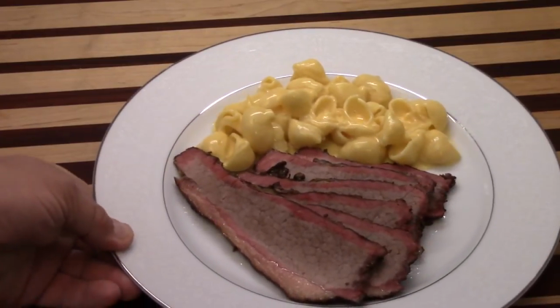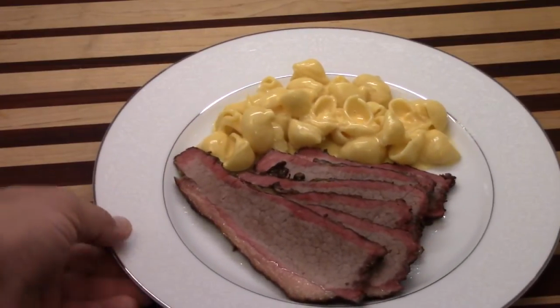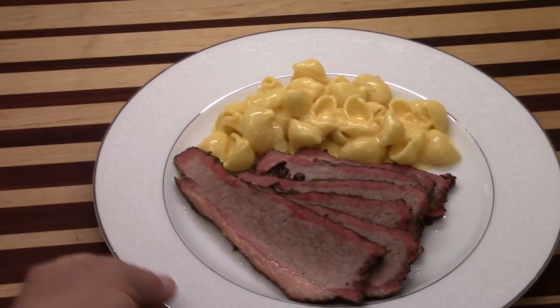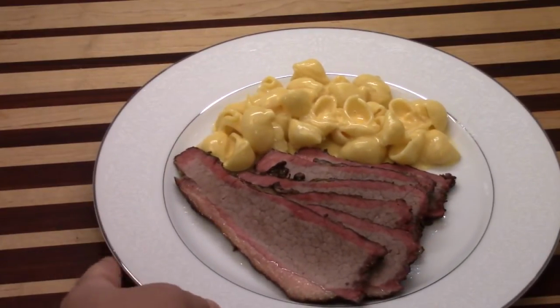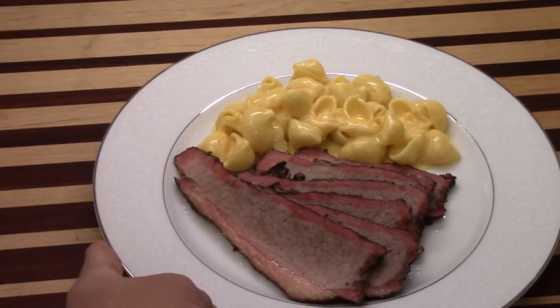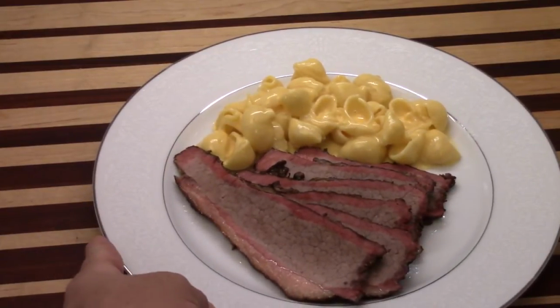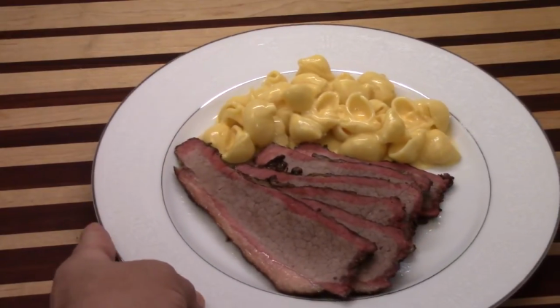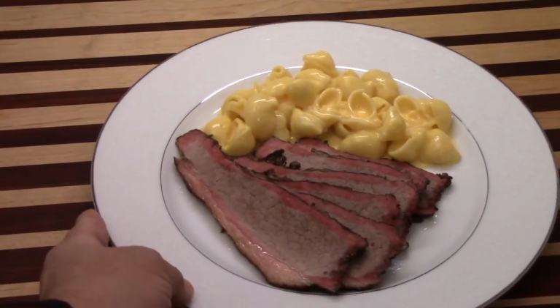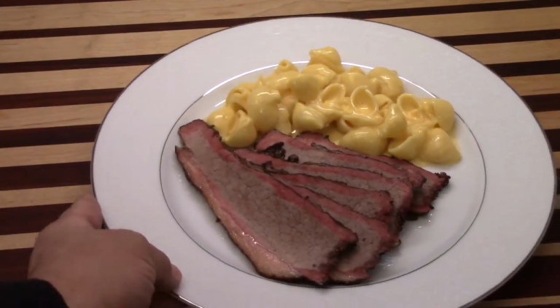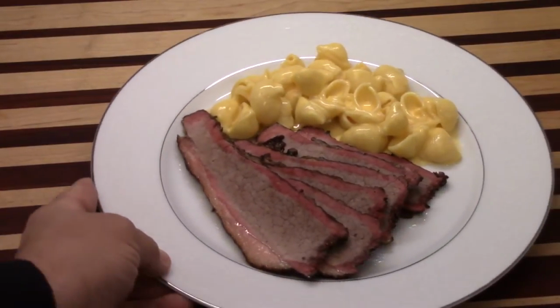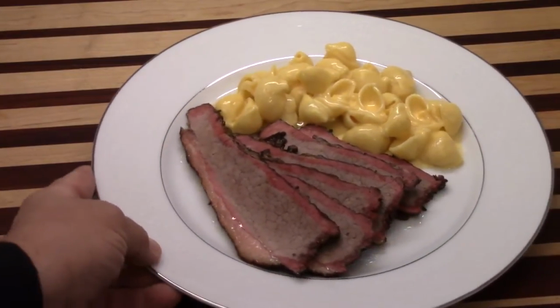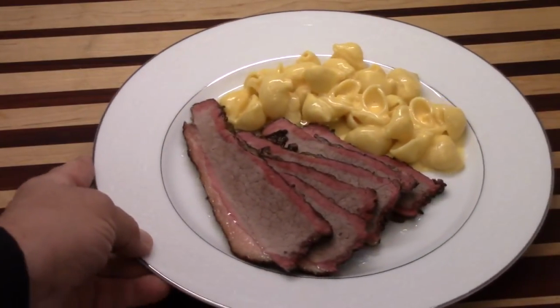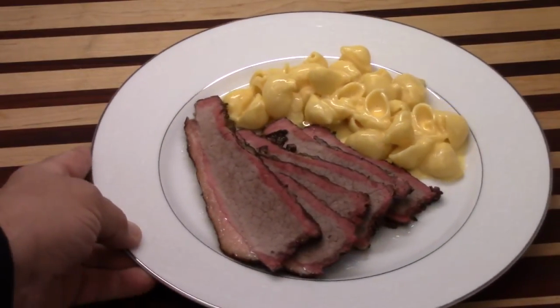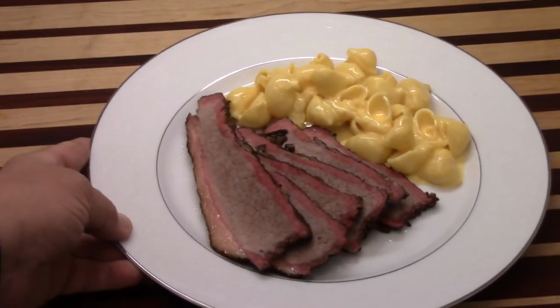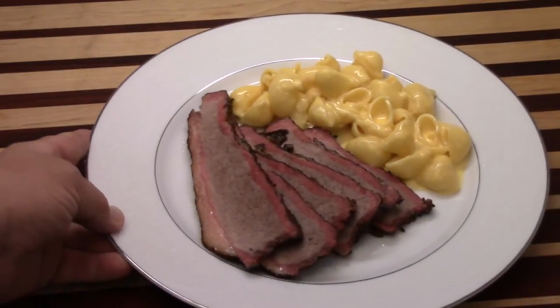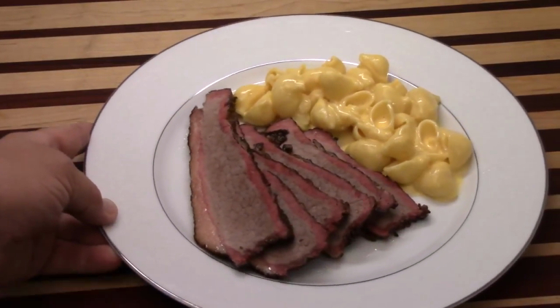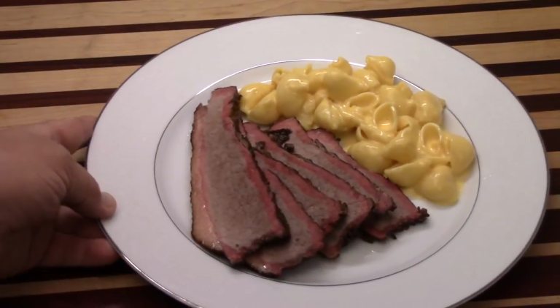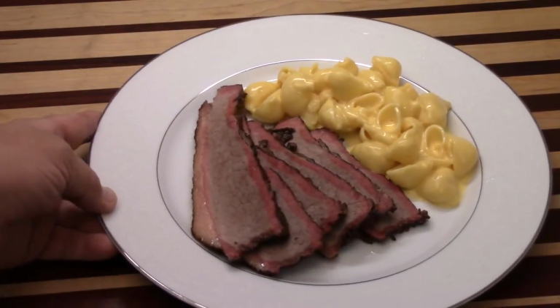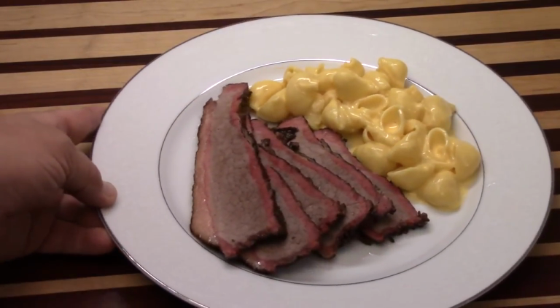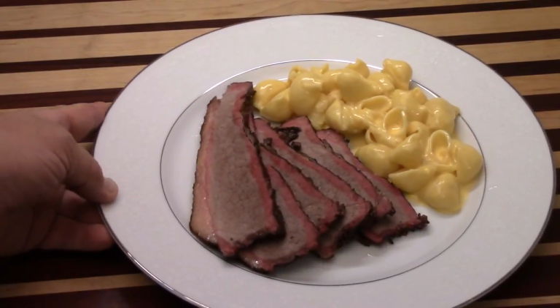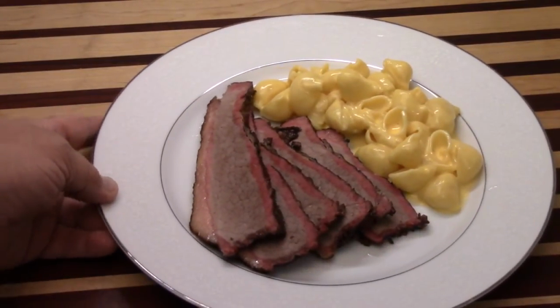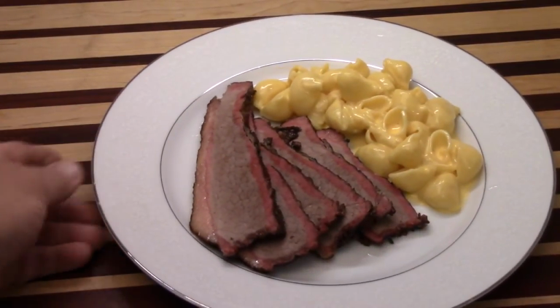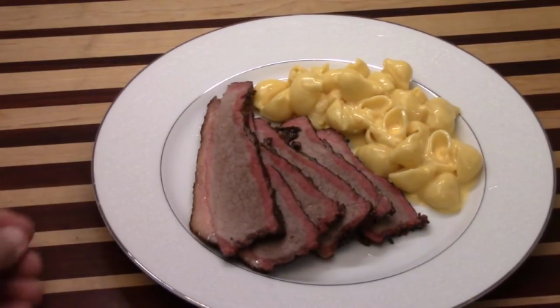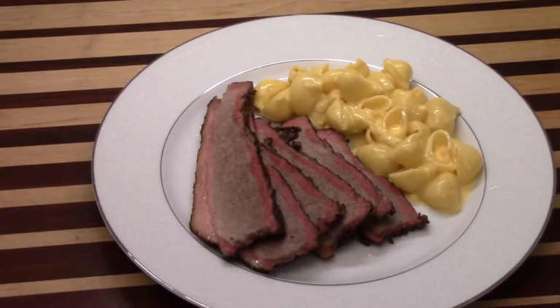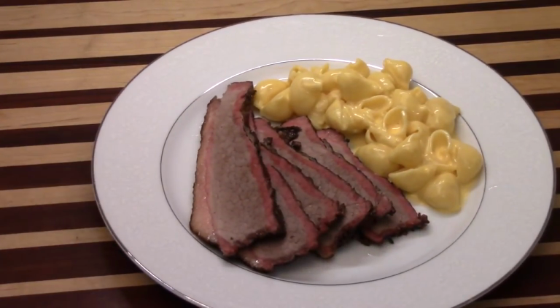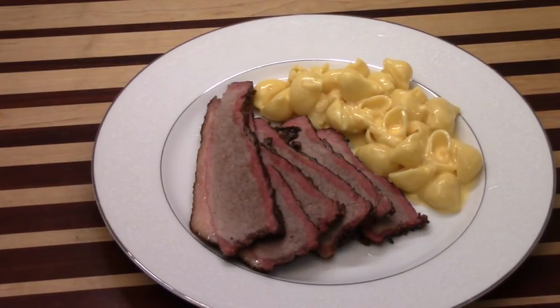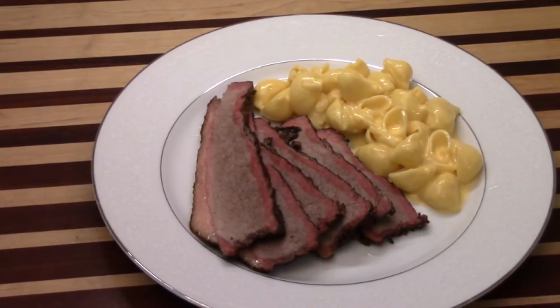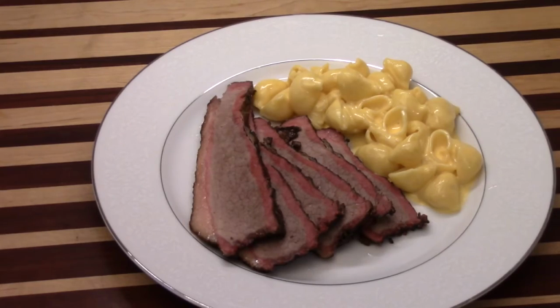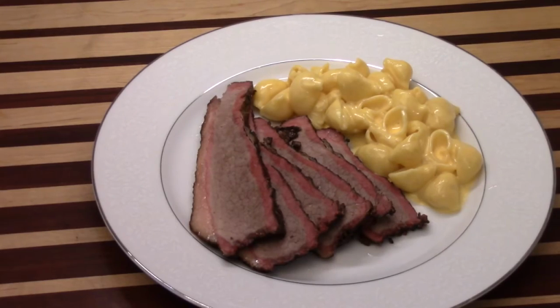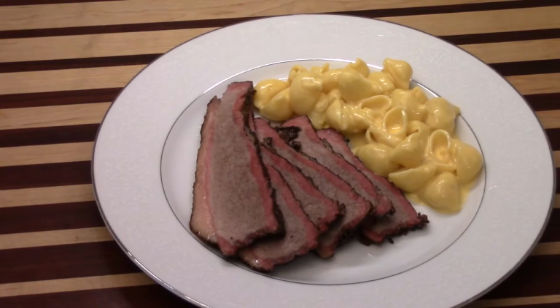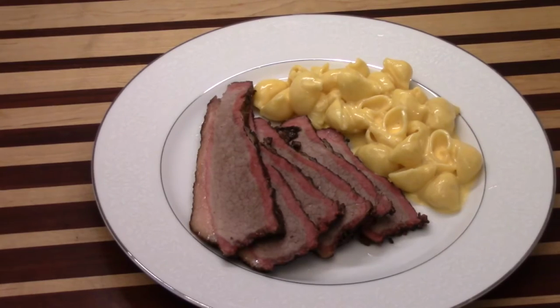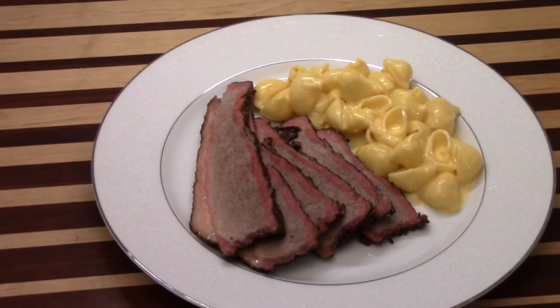Give this recipe a try. You're going to love fixing your meat this way. Beautiful flavor.